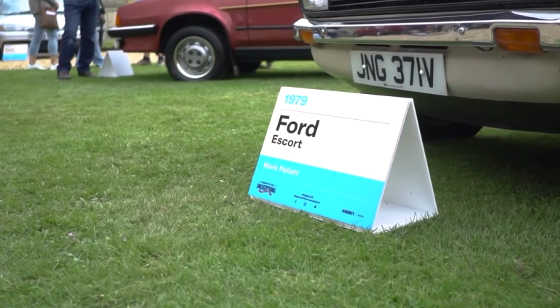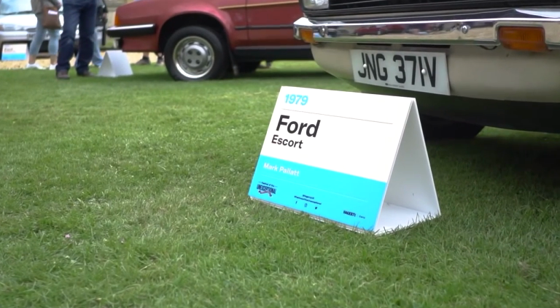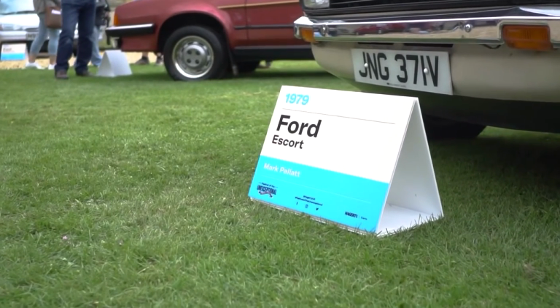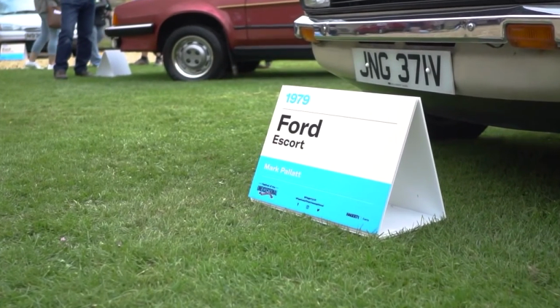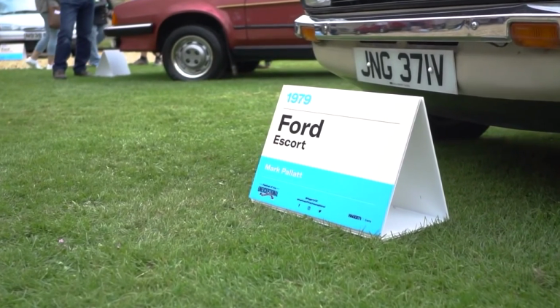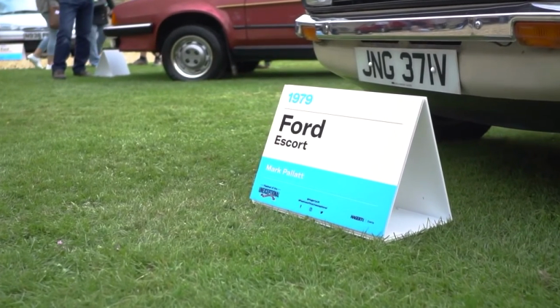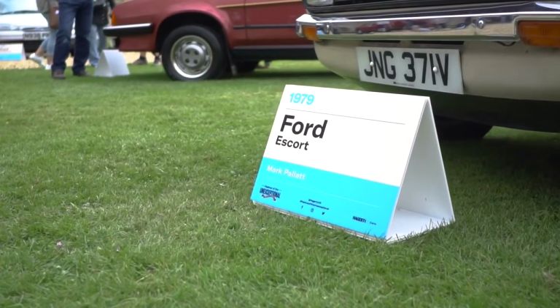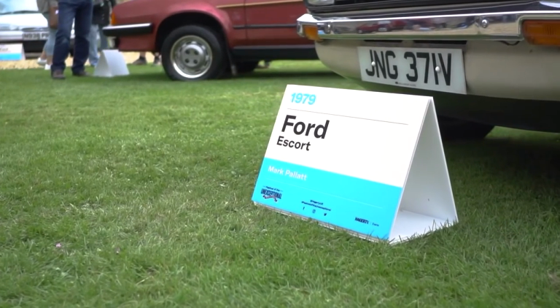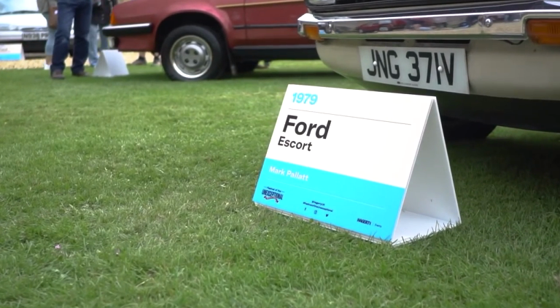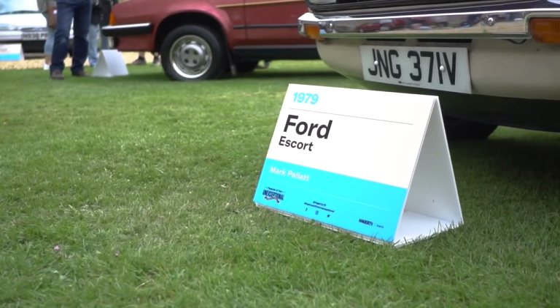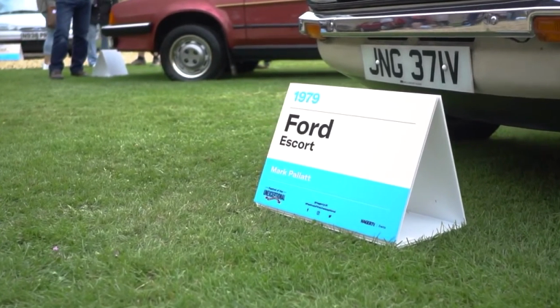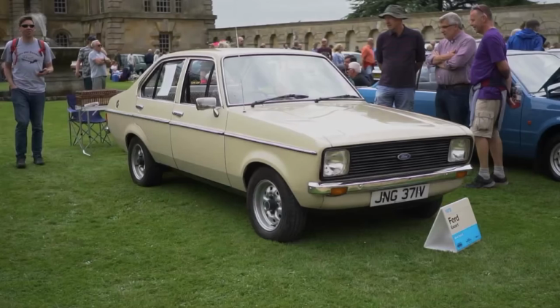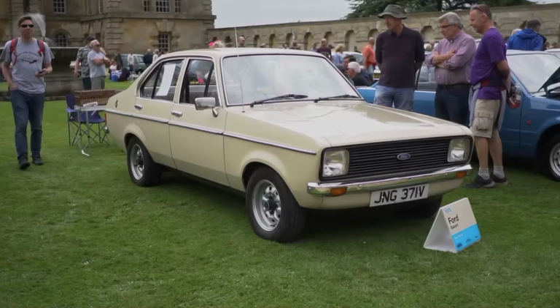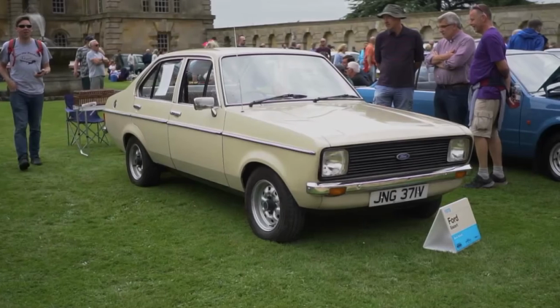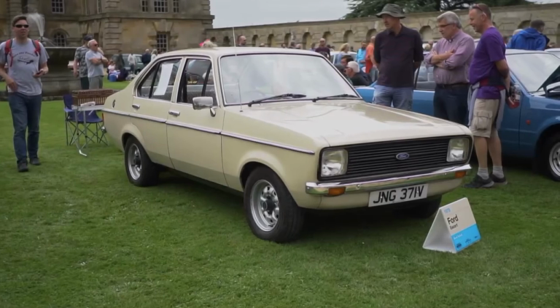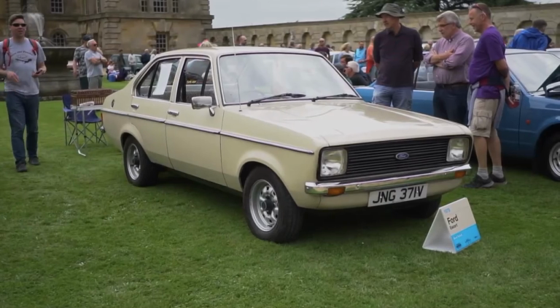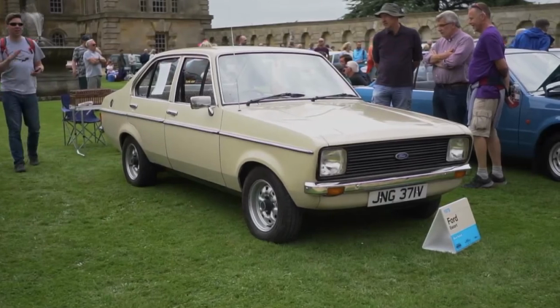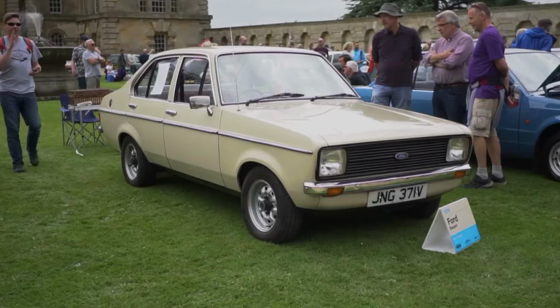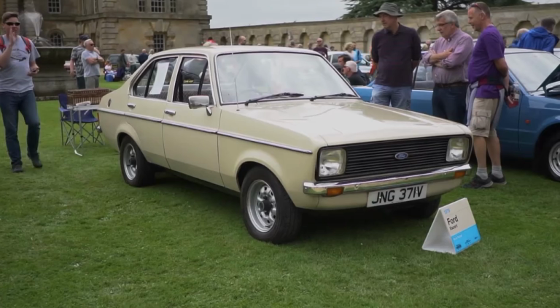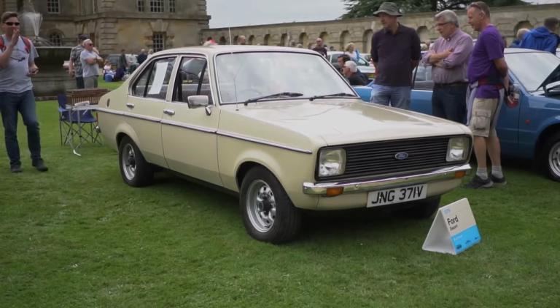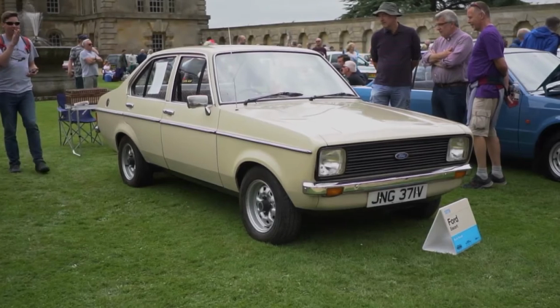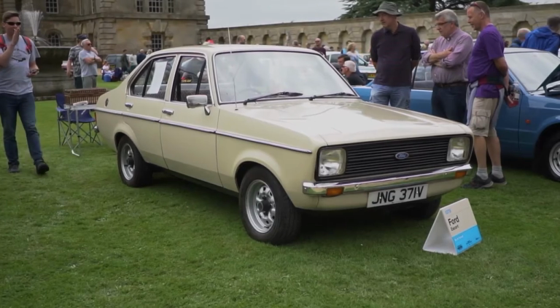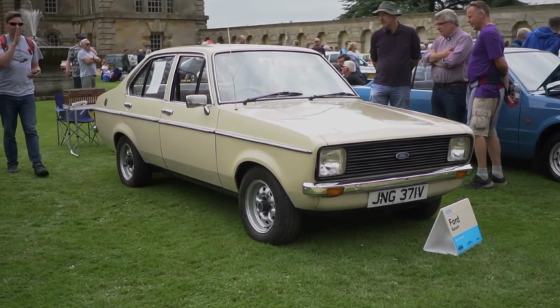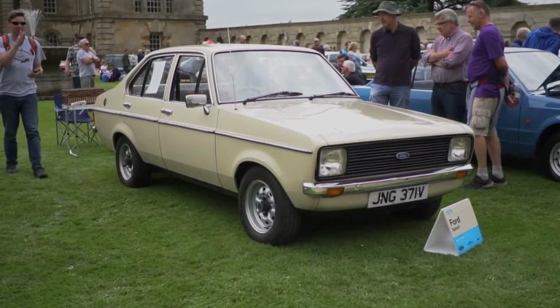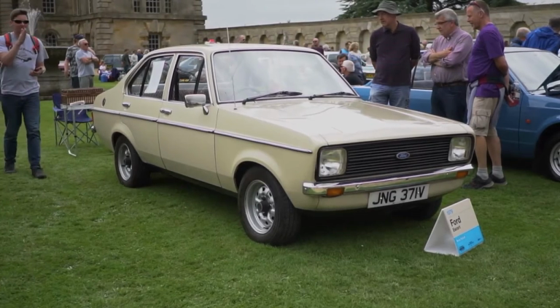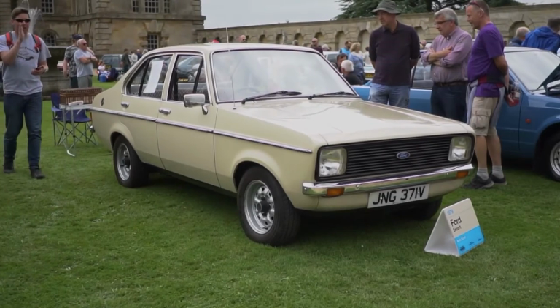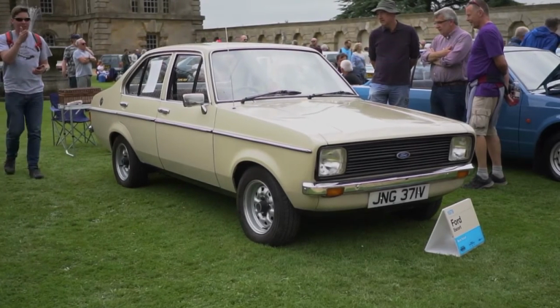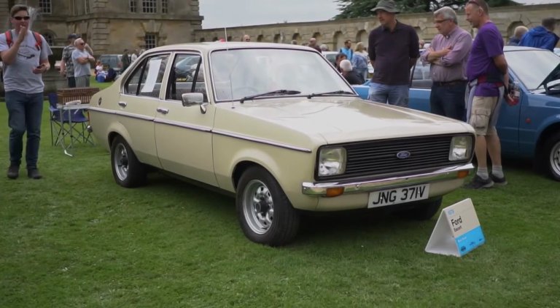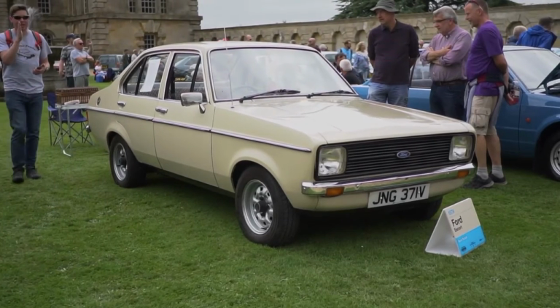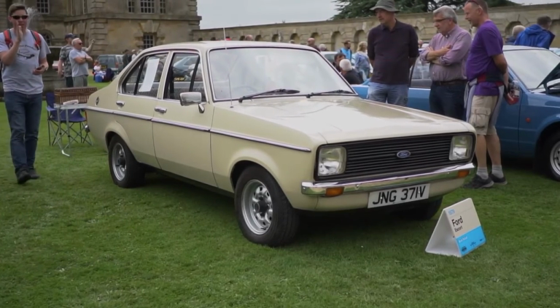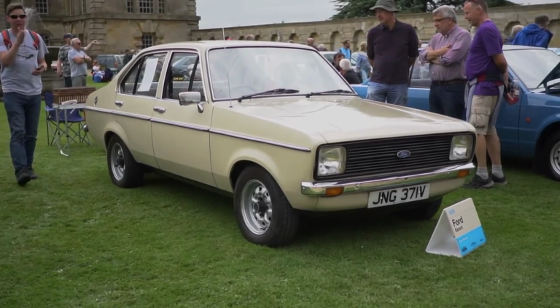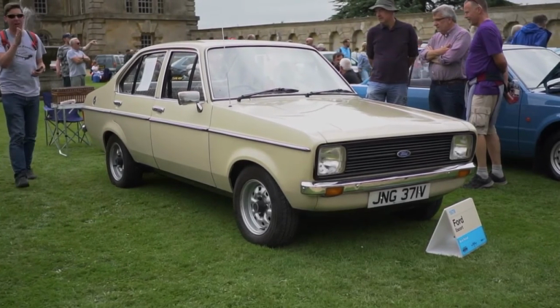Which version of the Mark II is this? This is the L — so it's nice and low spec. Yeah, it's the 1.1L.